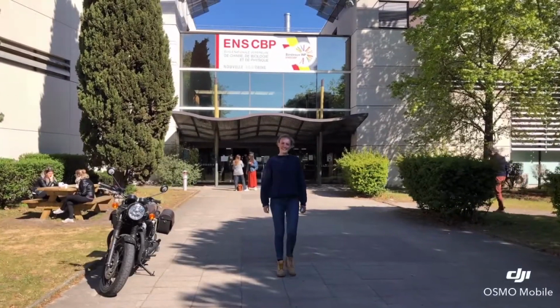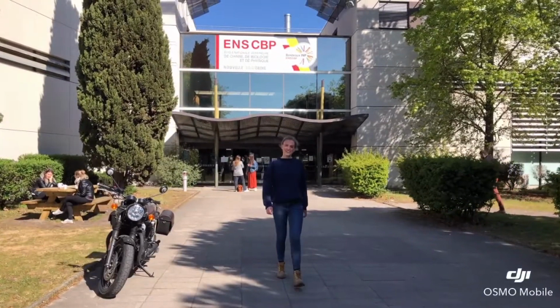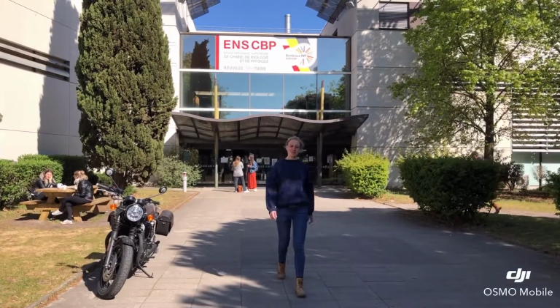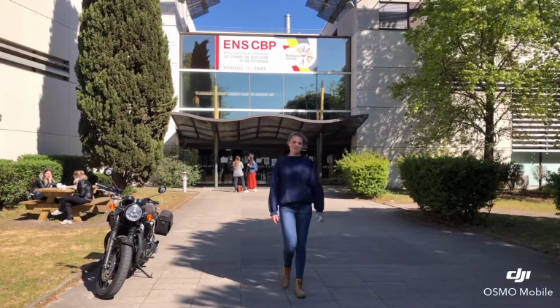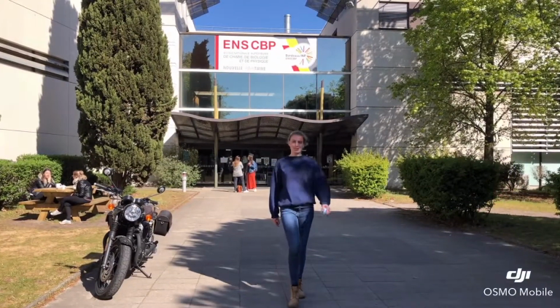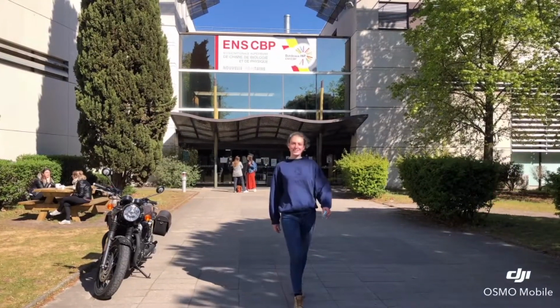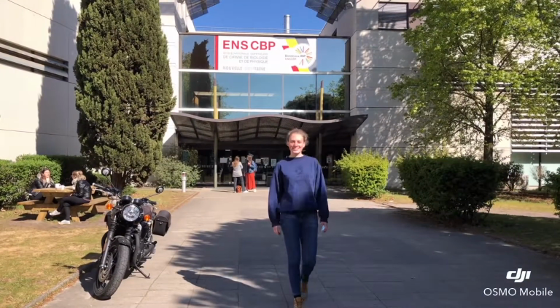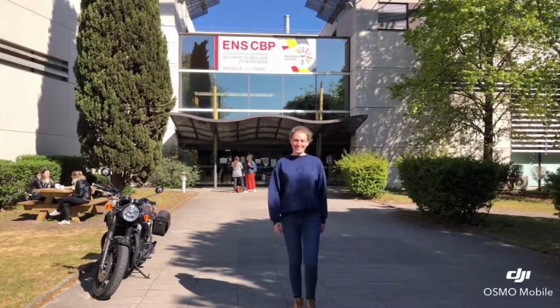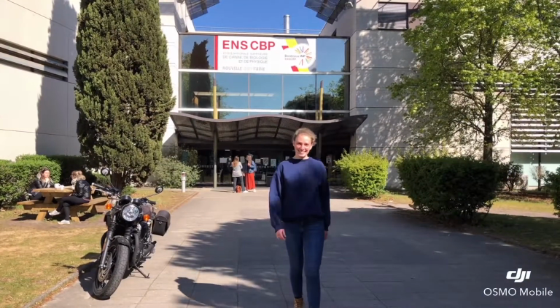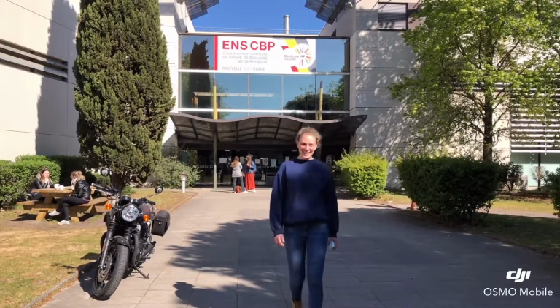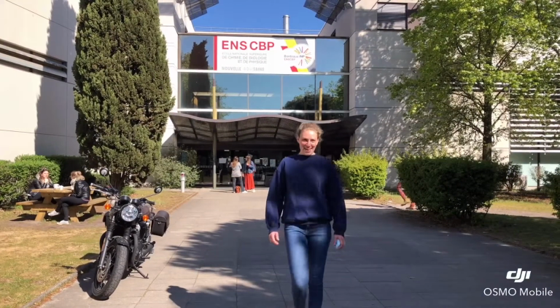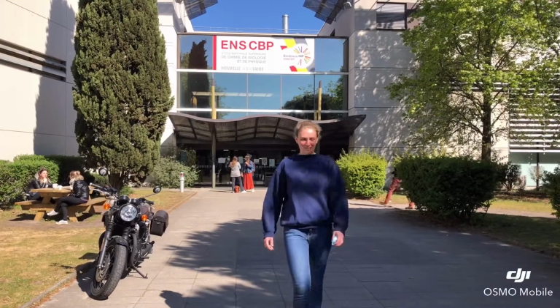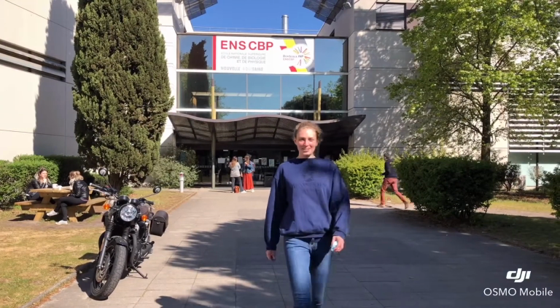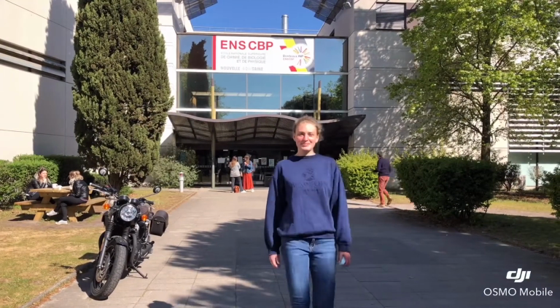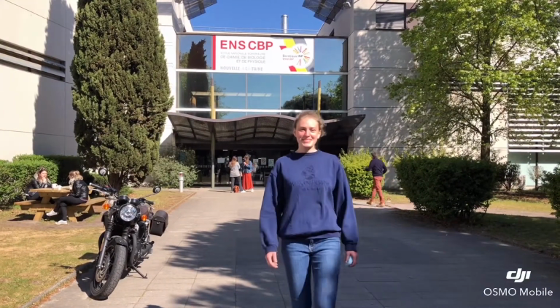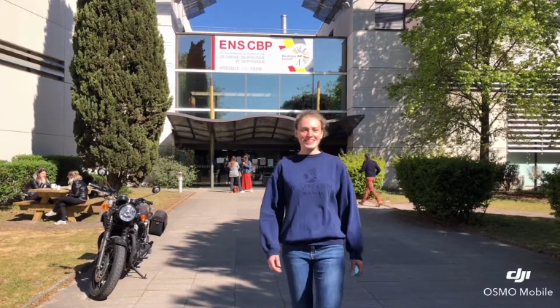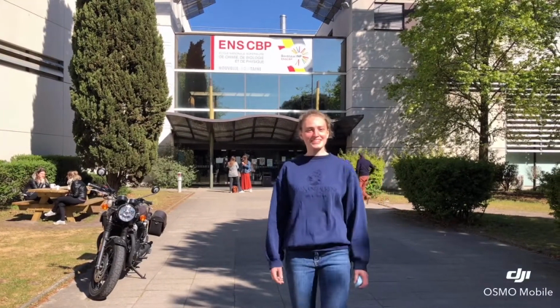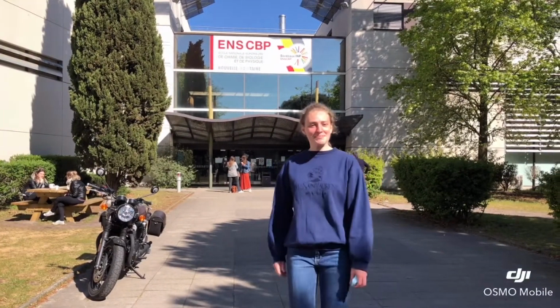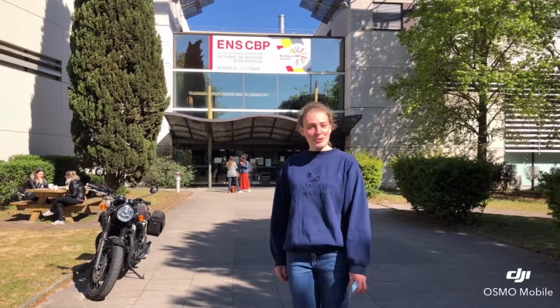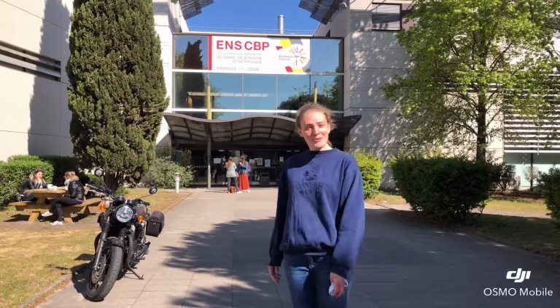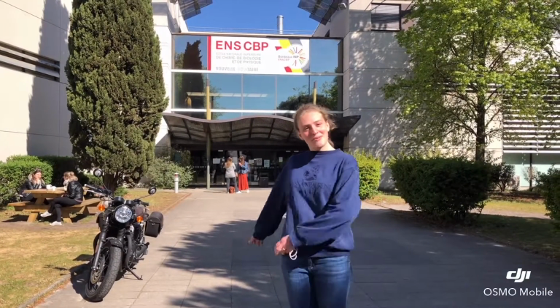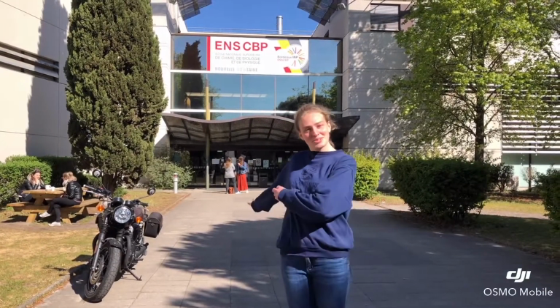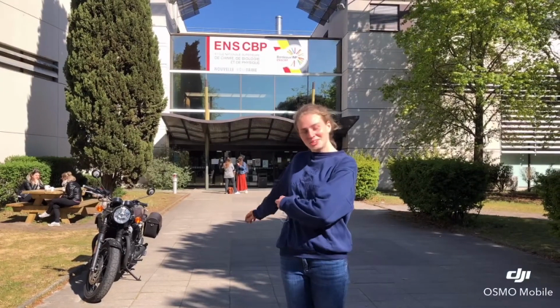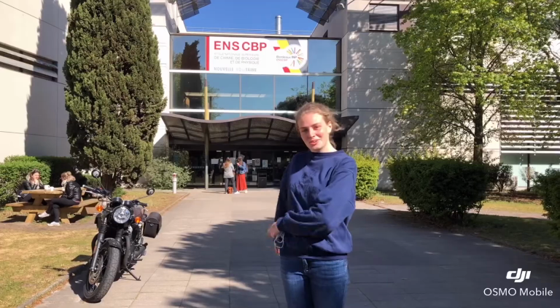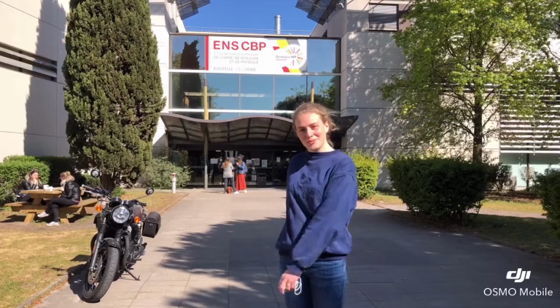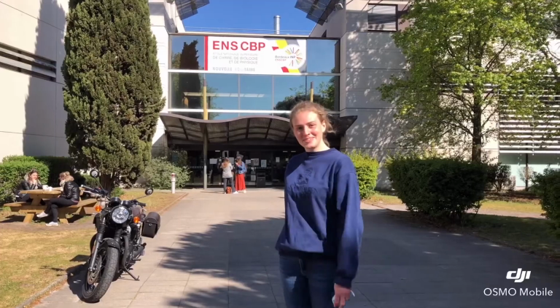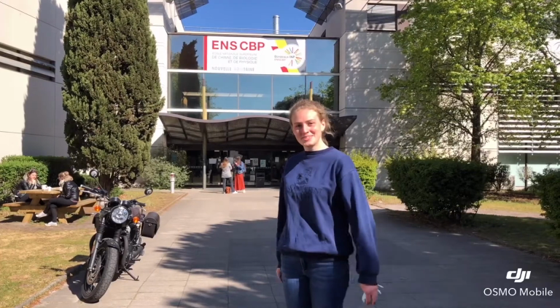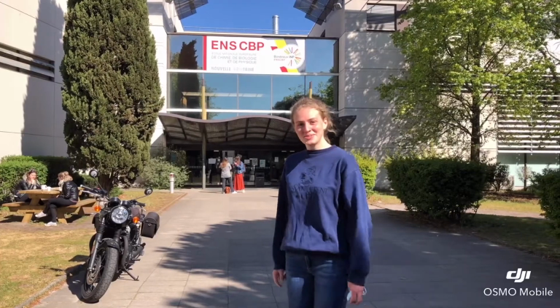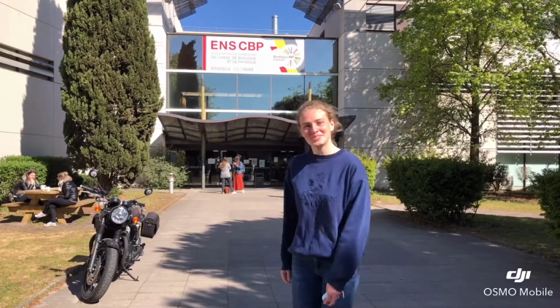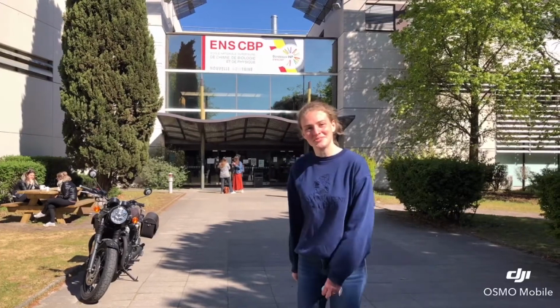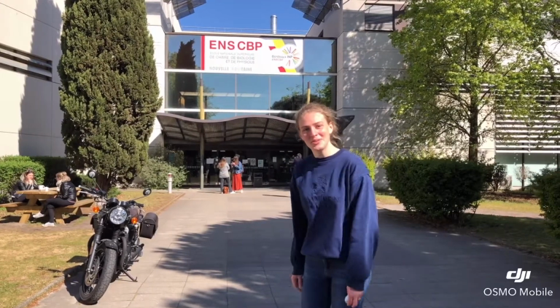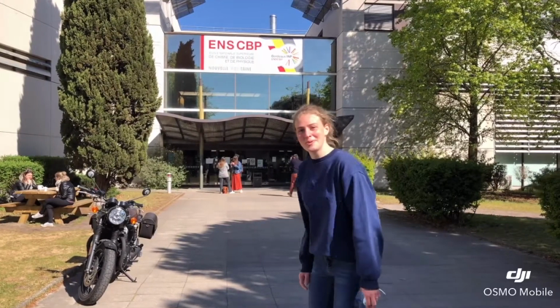Hello everyone! Welcome to the LCPO. I will show you around, so just follow me.